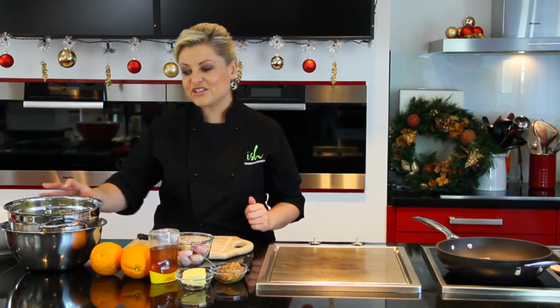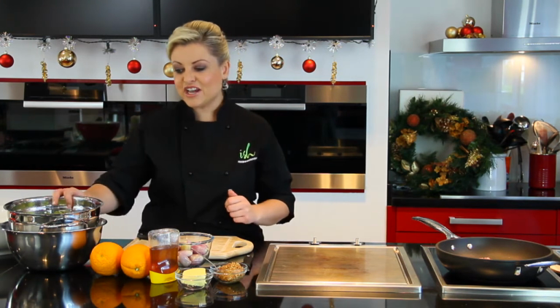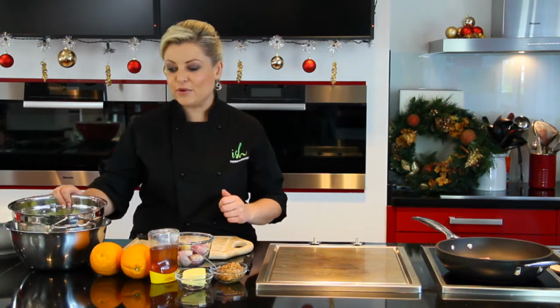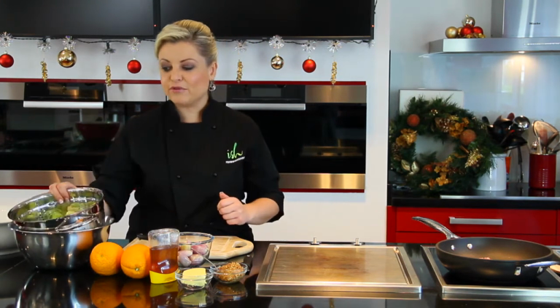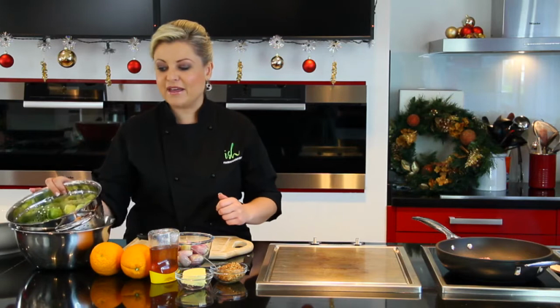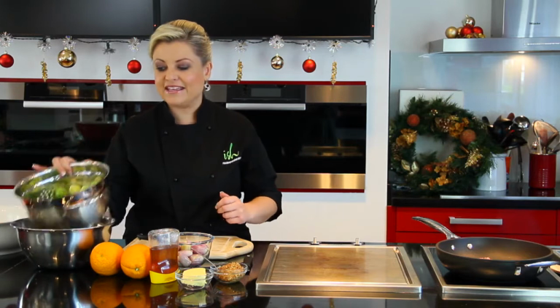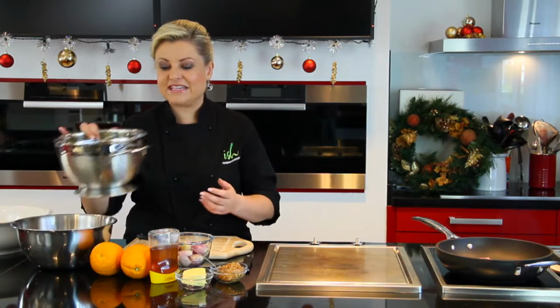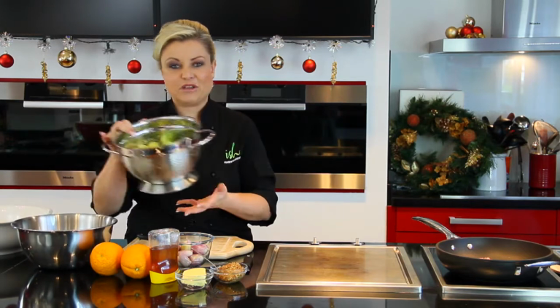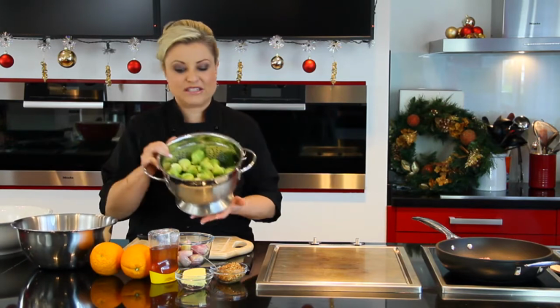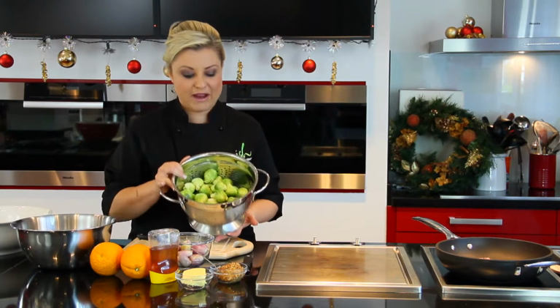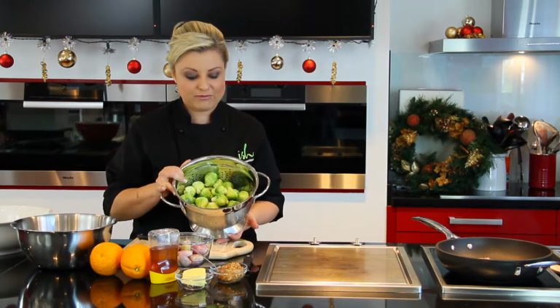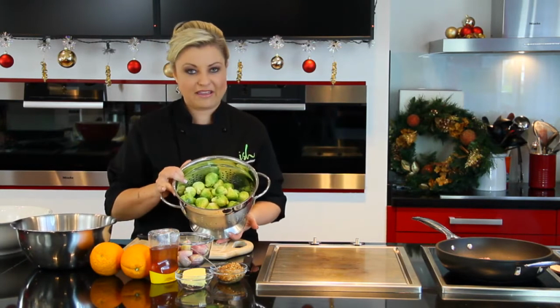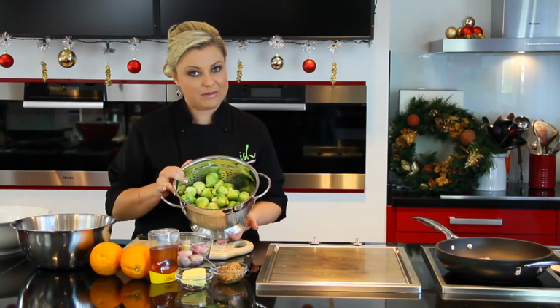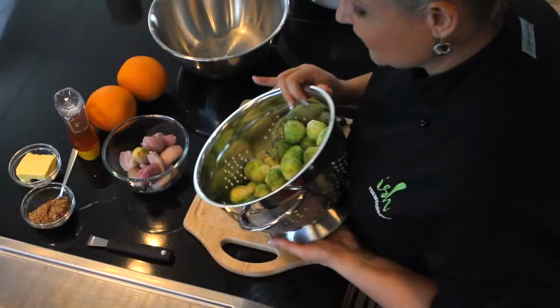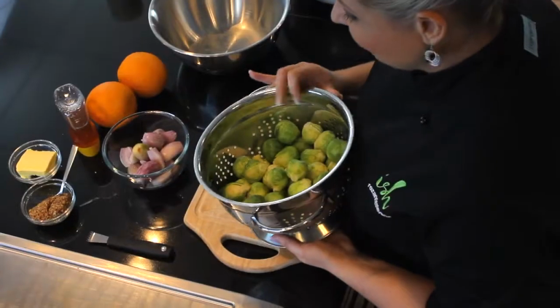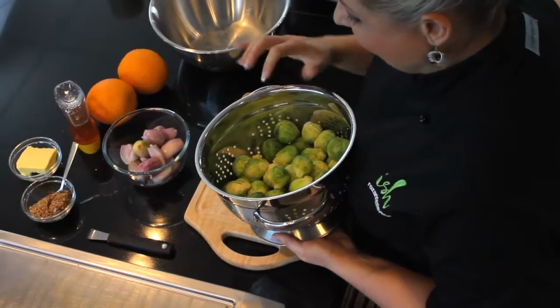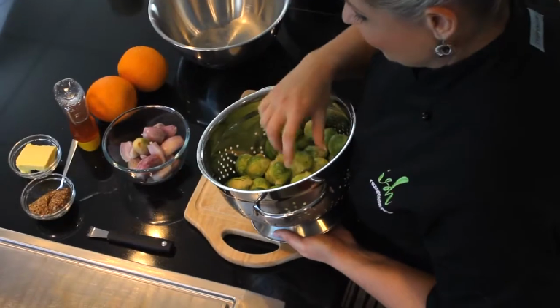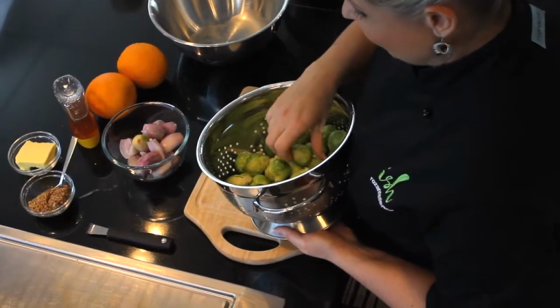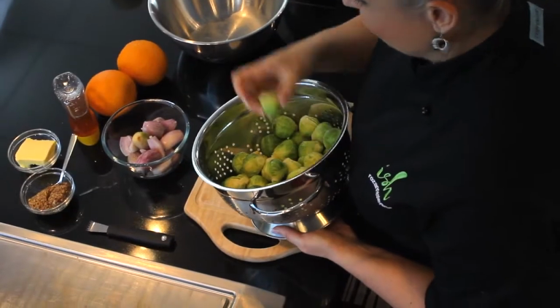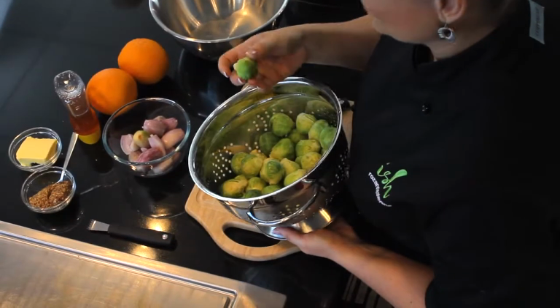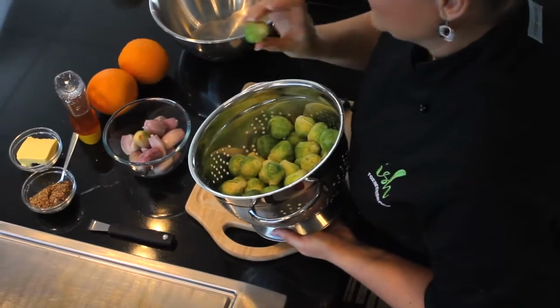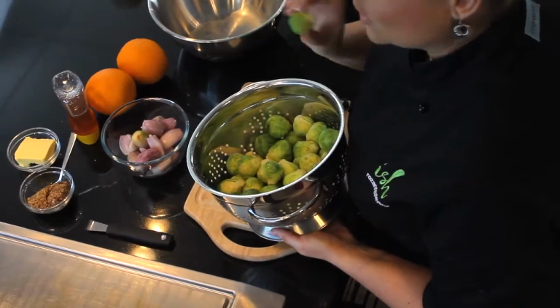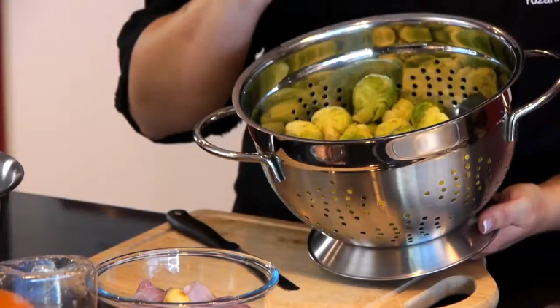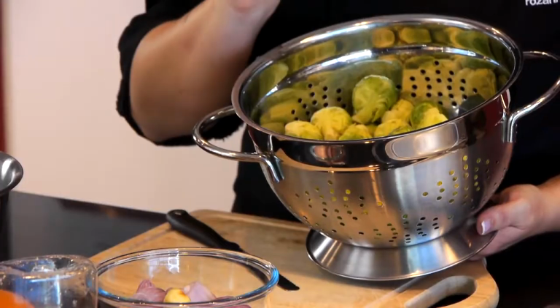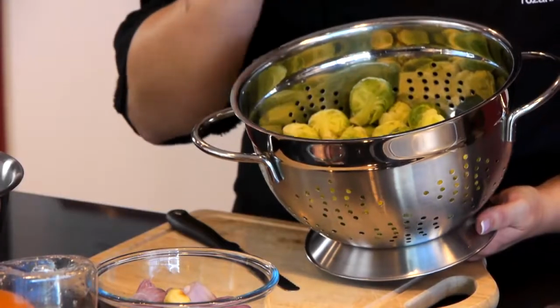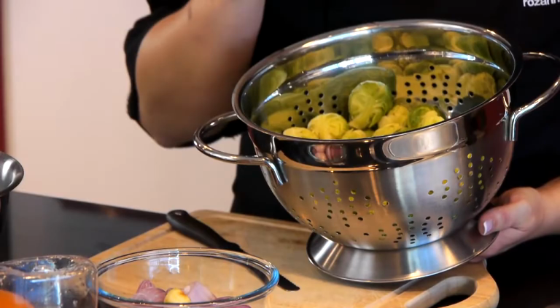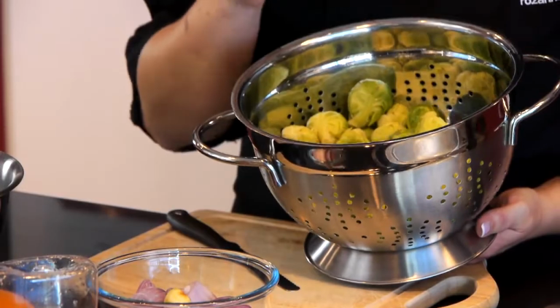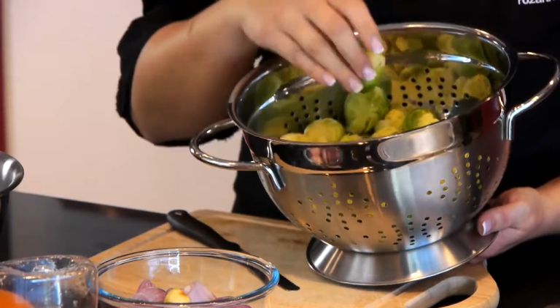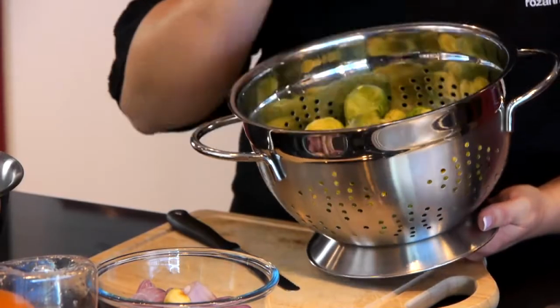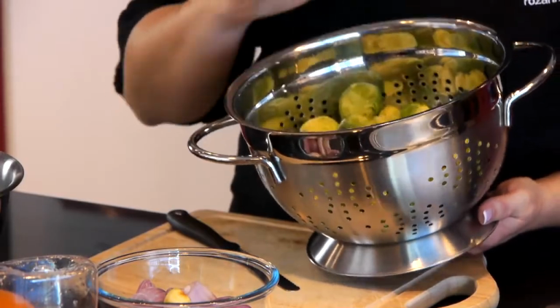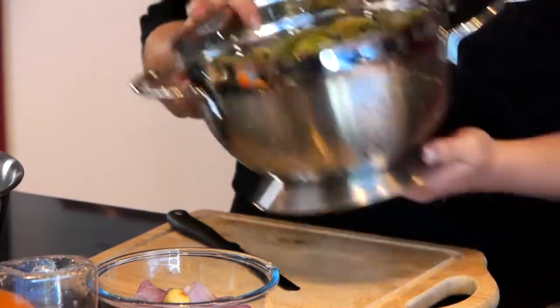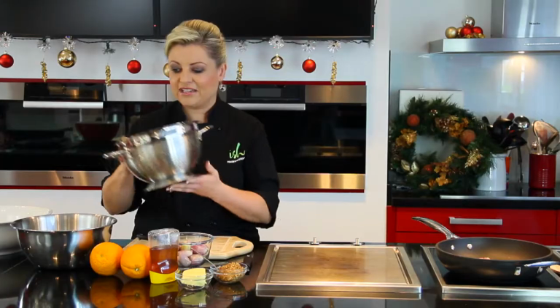Start off by steaming your Brussels sprouts for about 3 minutes. I have trimmed these and just peeled the outer layer away so they are a little bit more attractive.